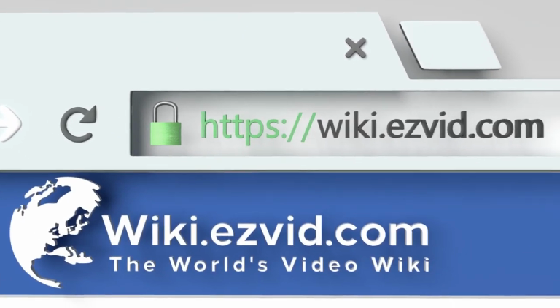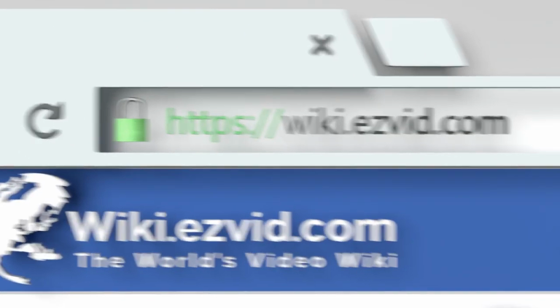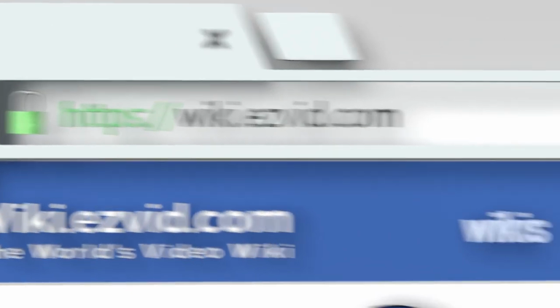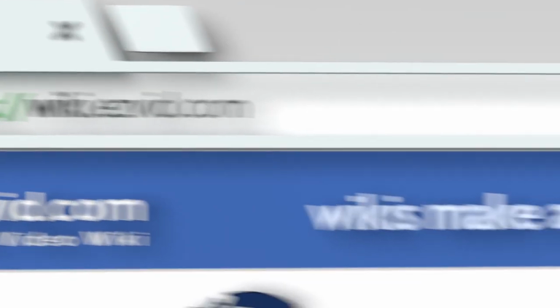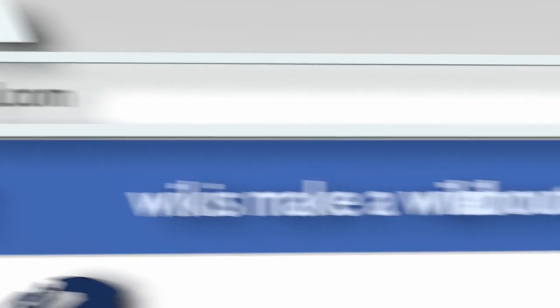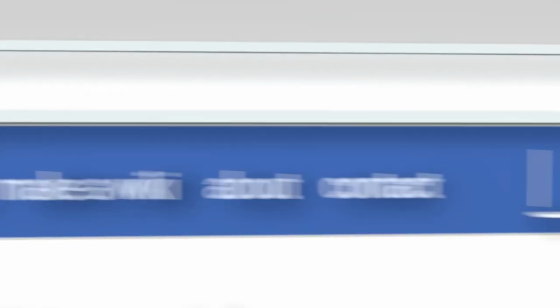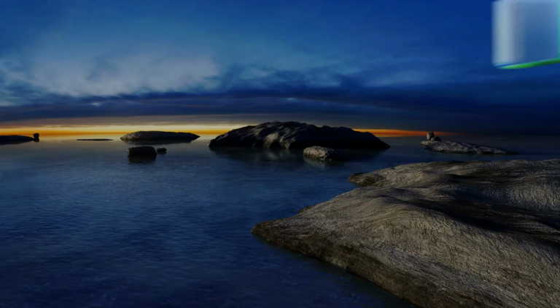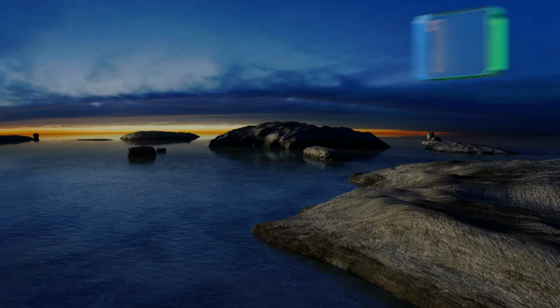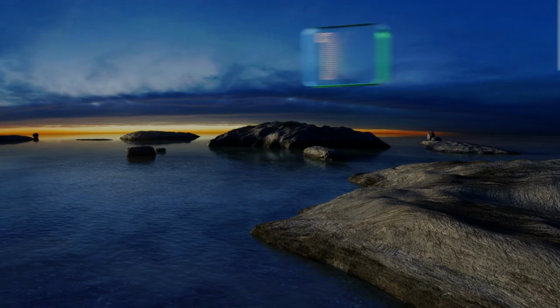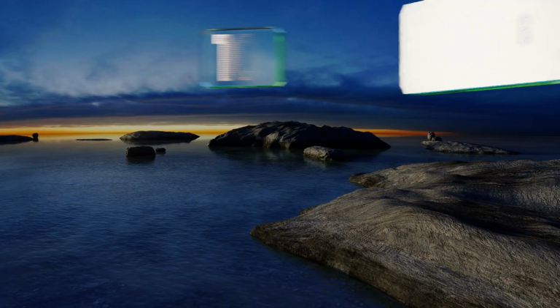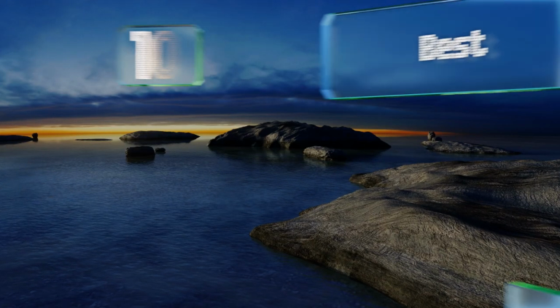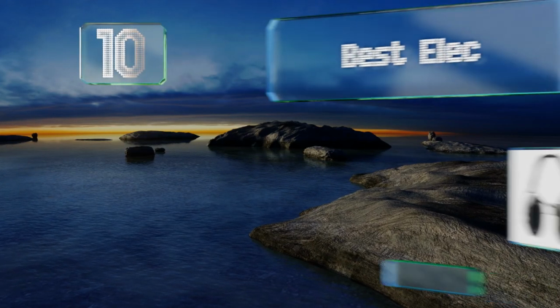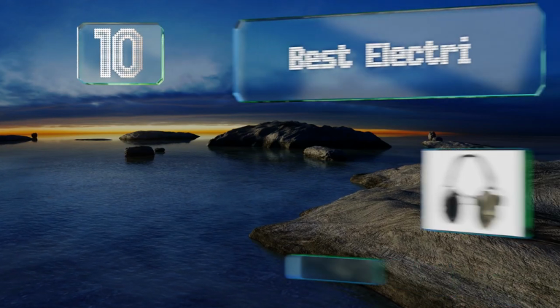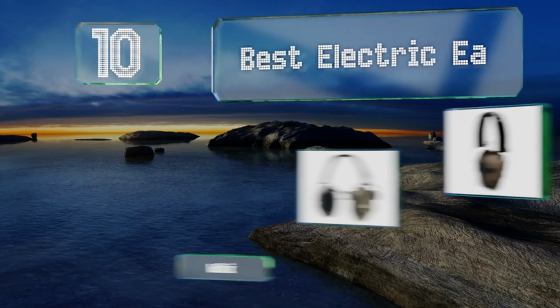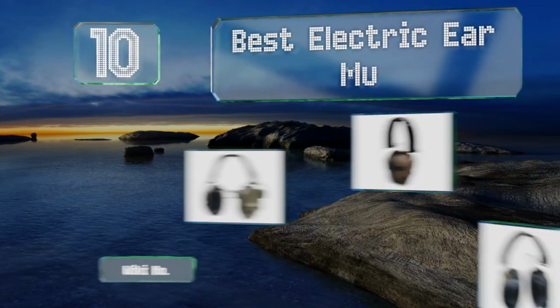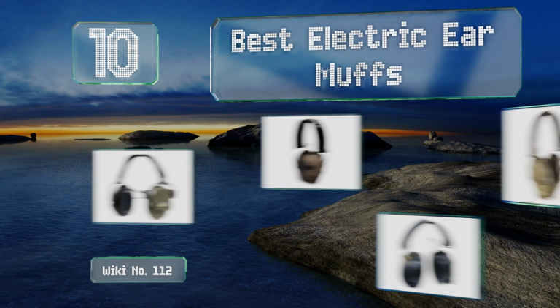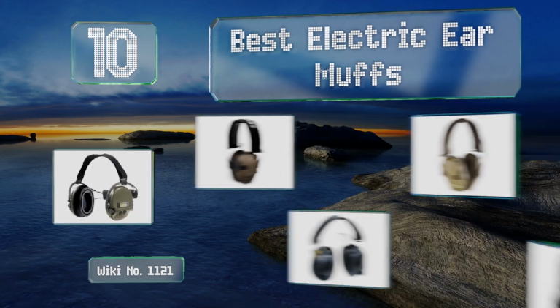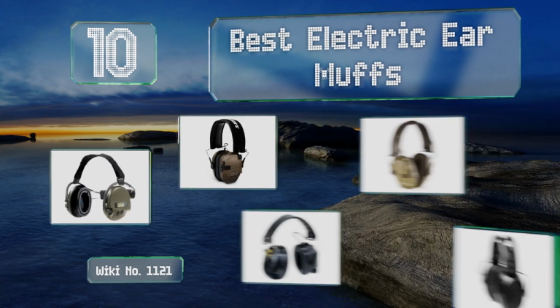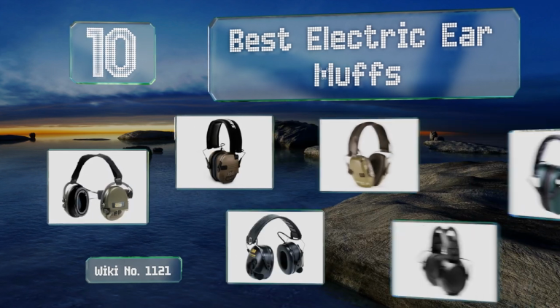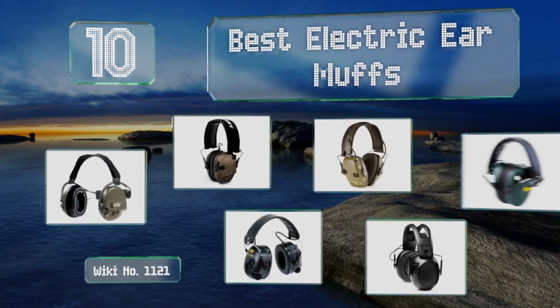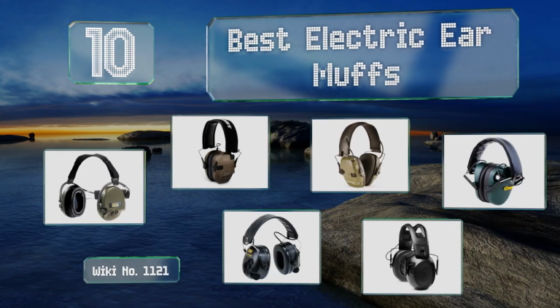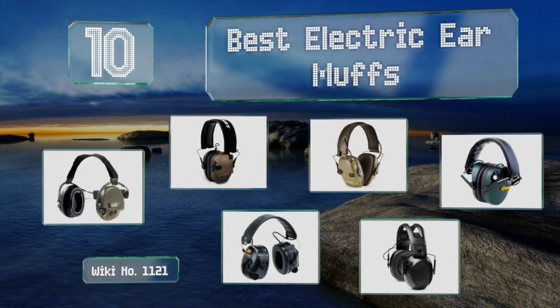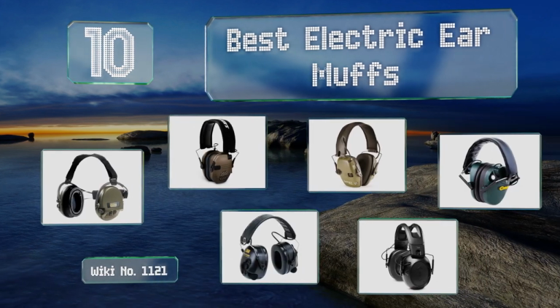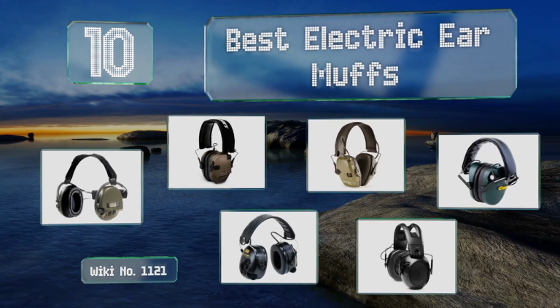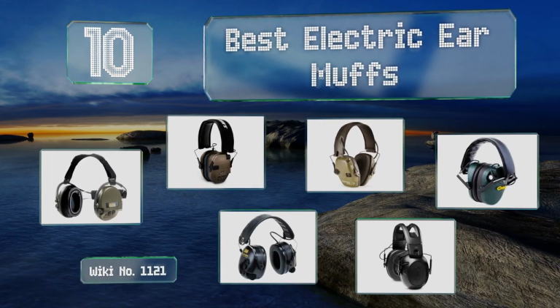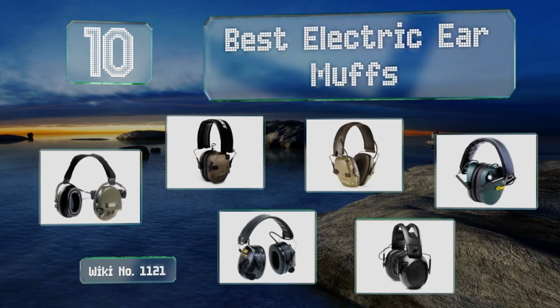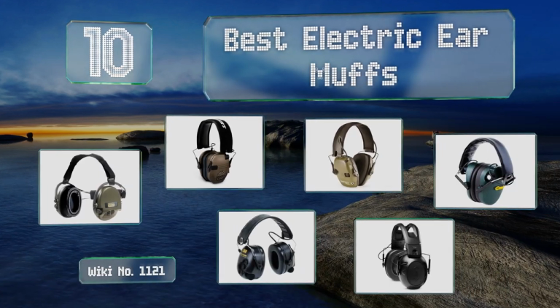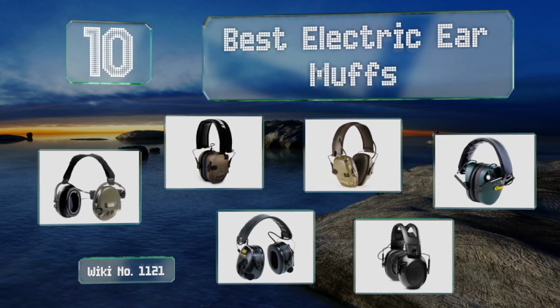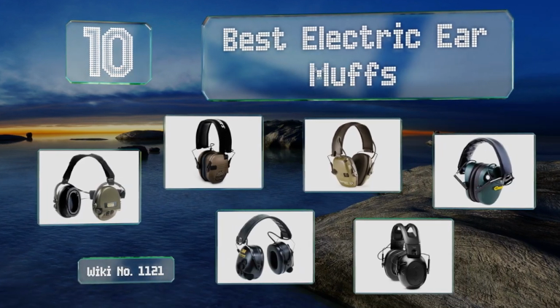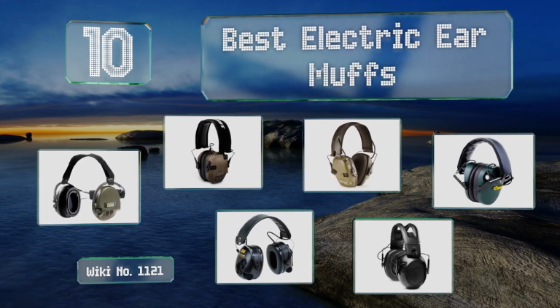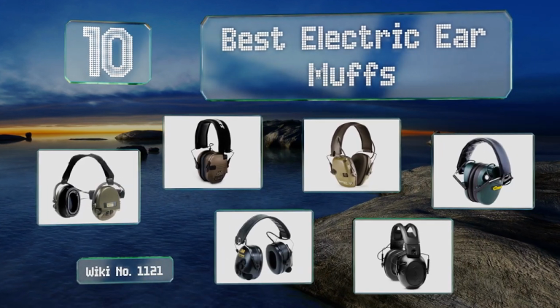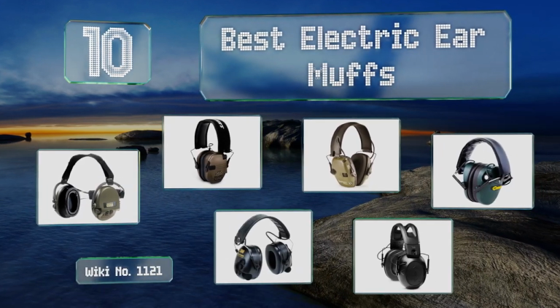EasyVid presents the 10 best electric earmuffs. Let's get started with the list.